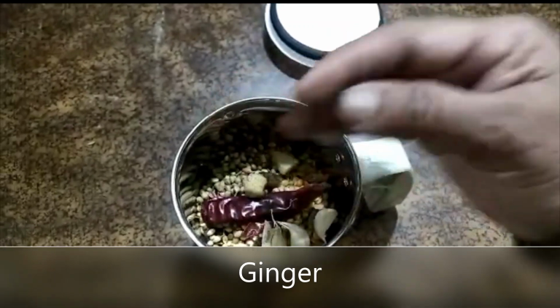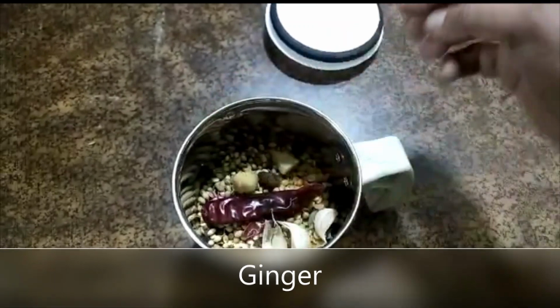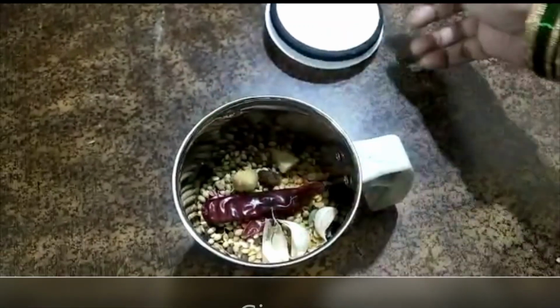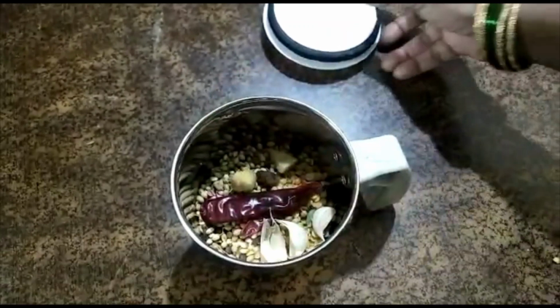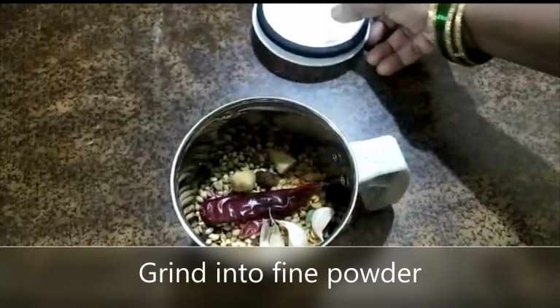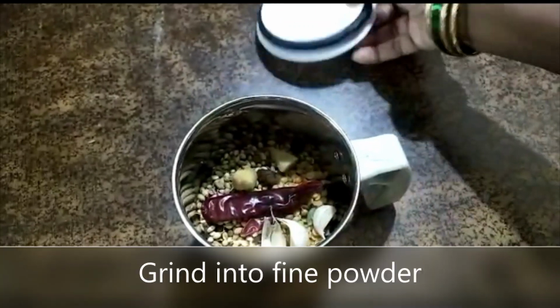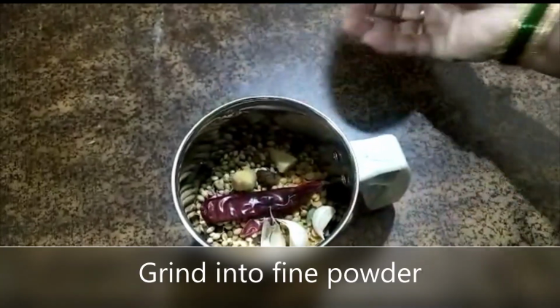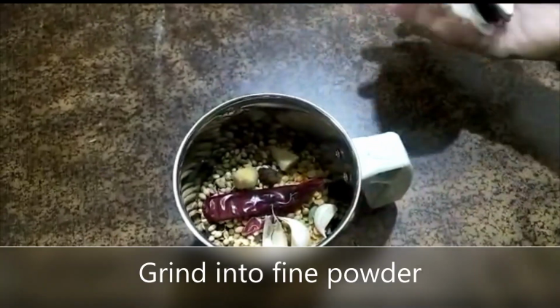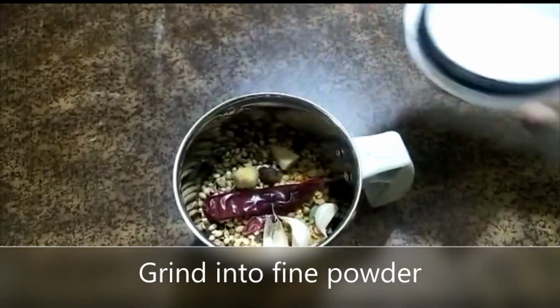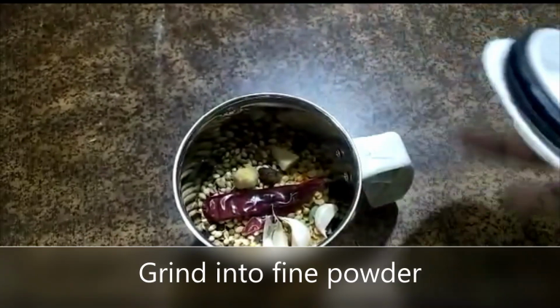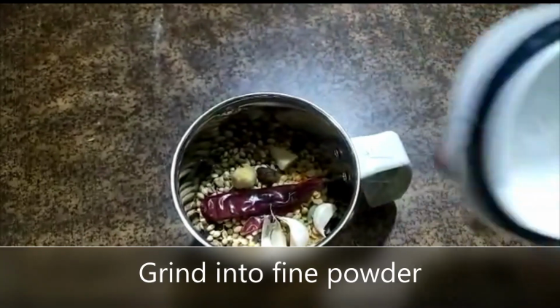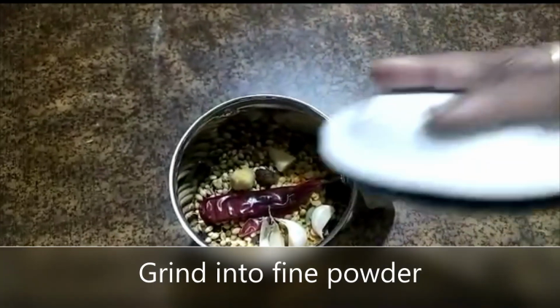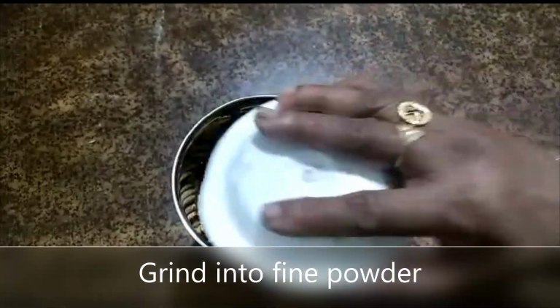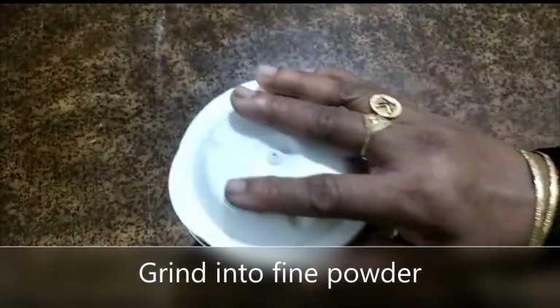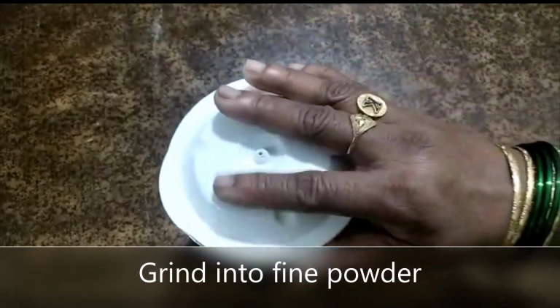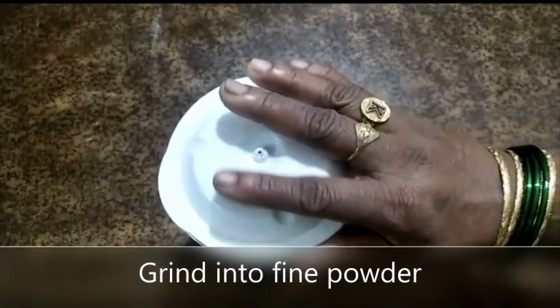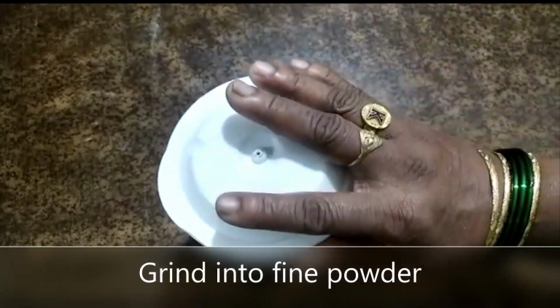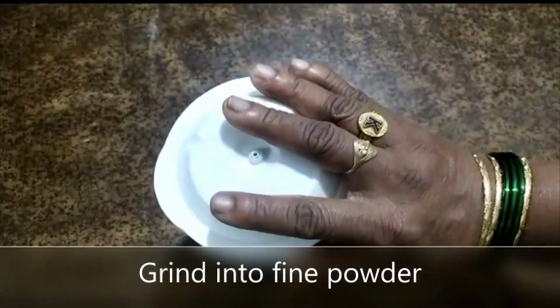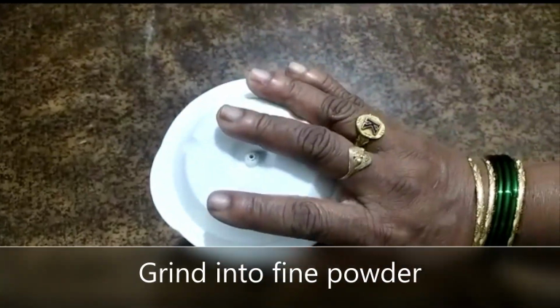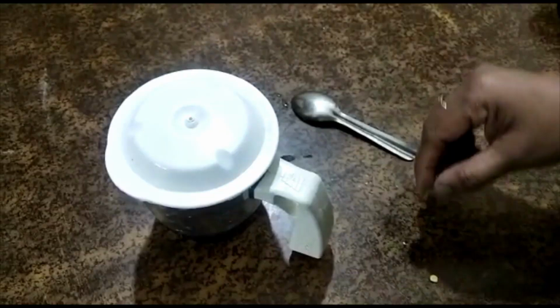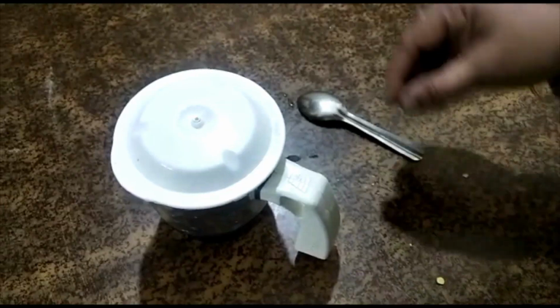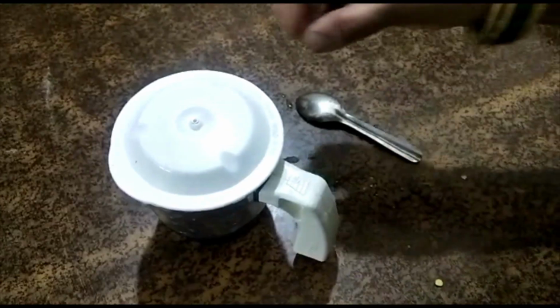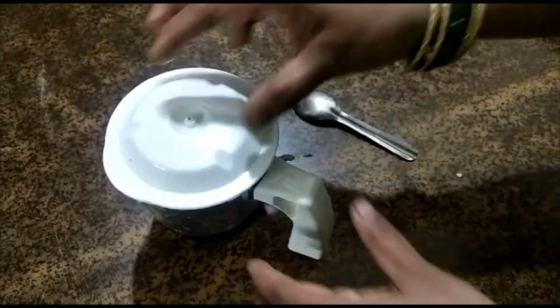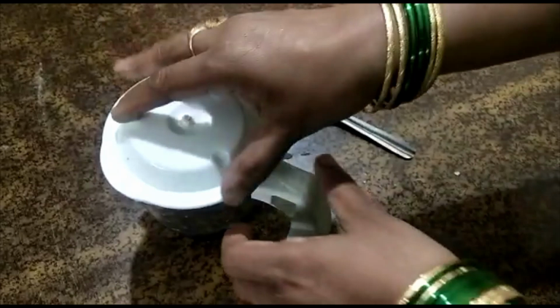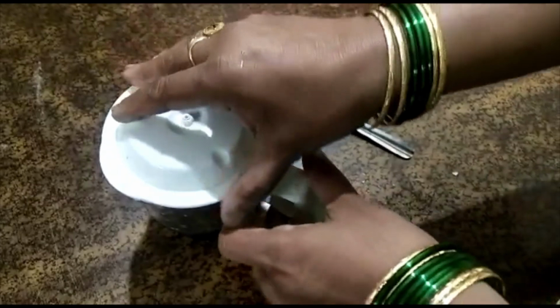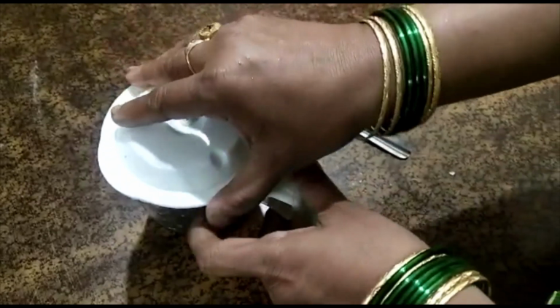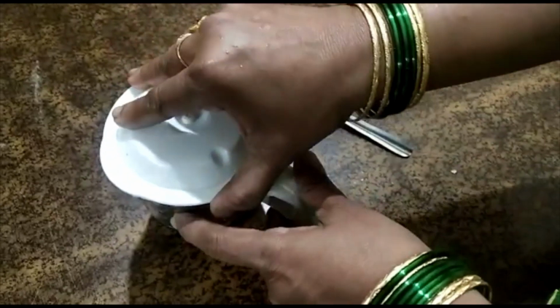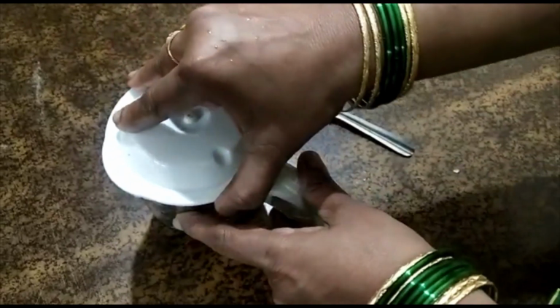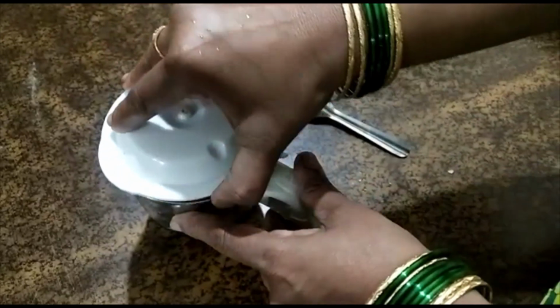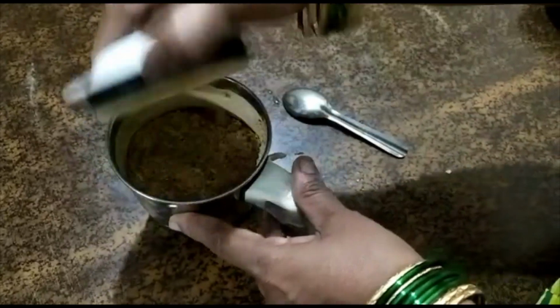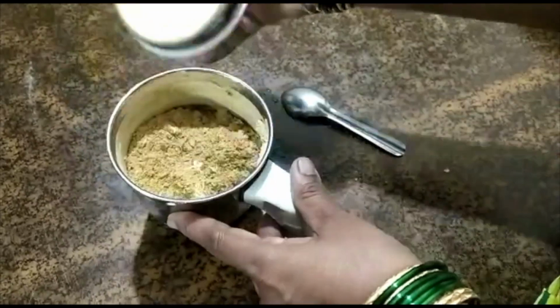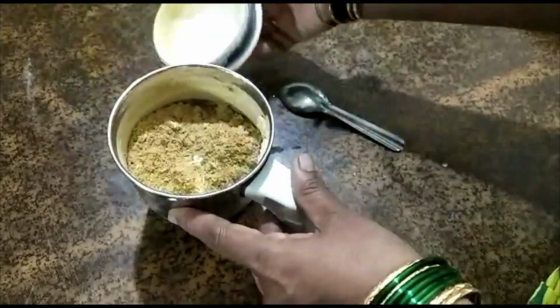4 cups. 1 cup of salt. 1 cup of salt. 2 cups of salt.